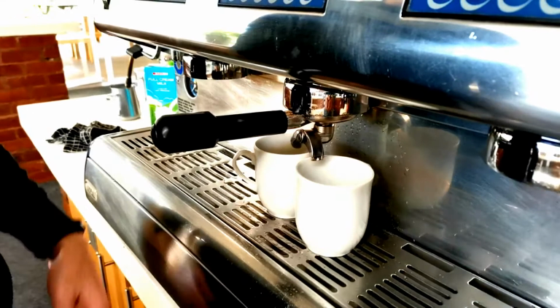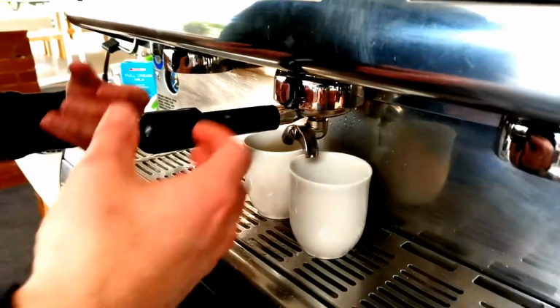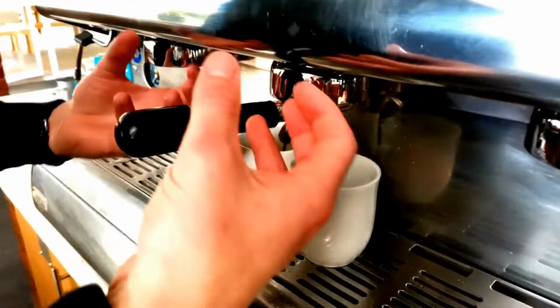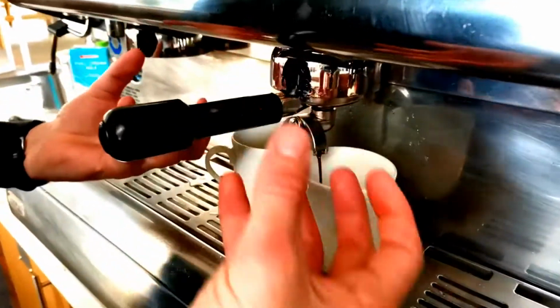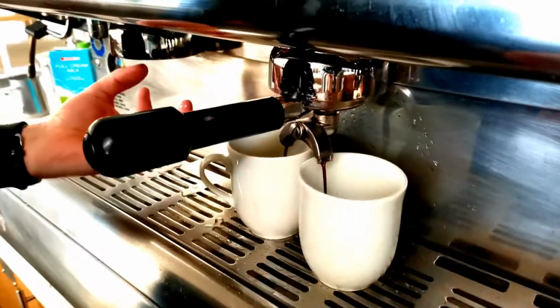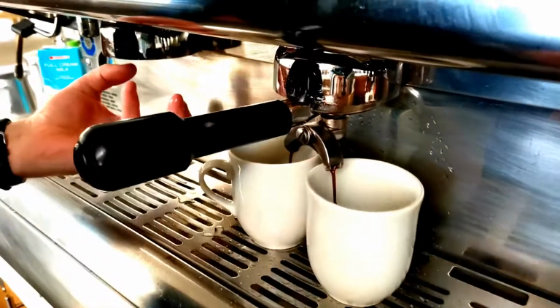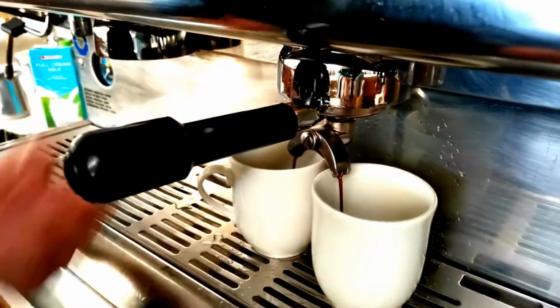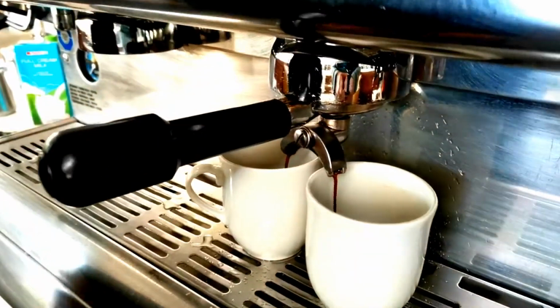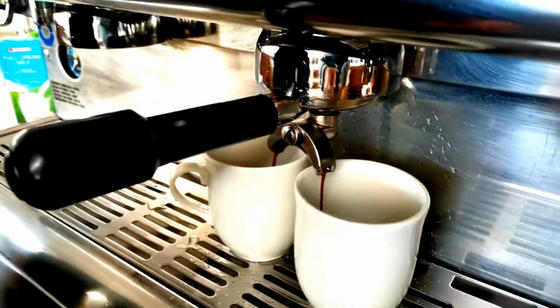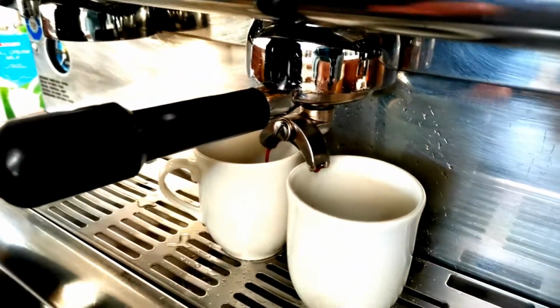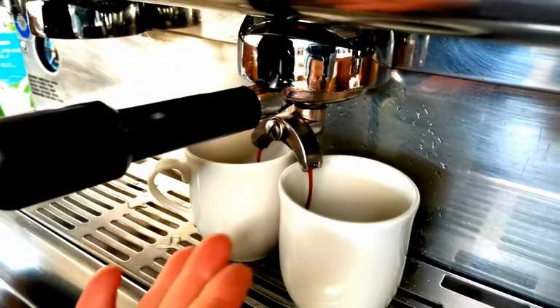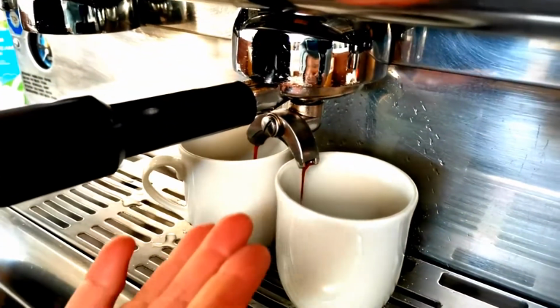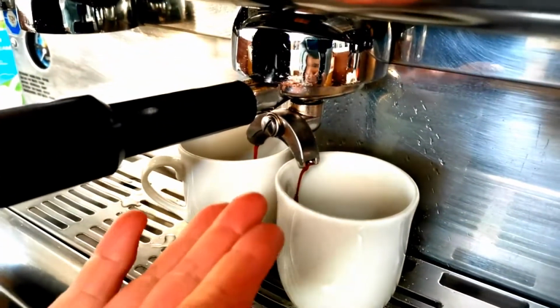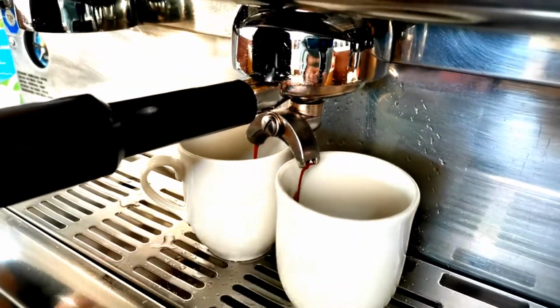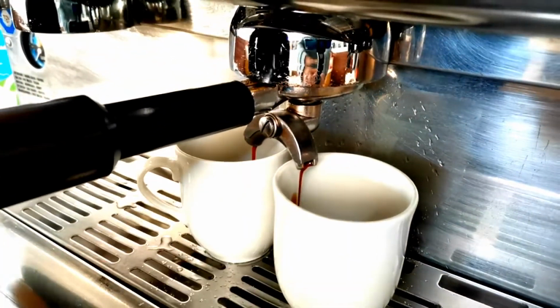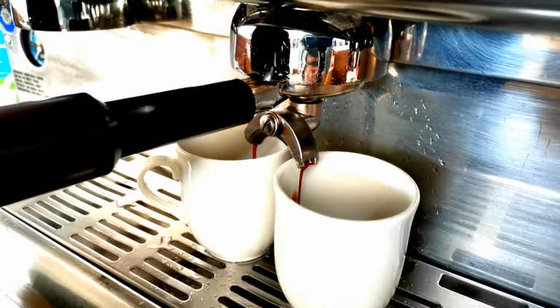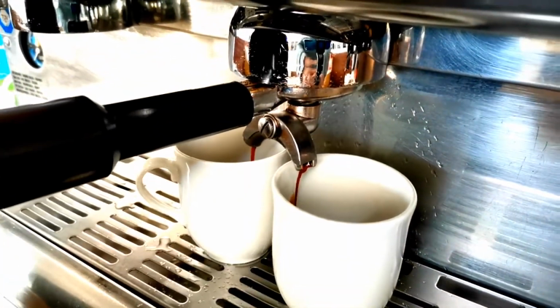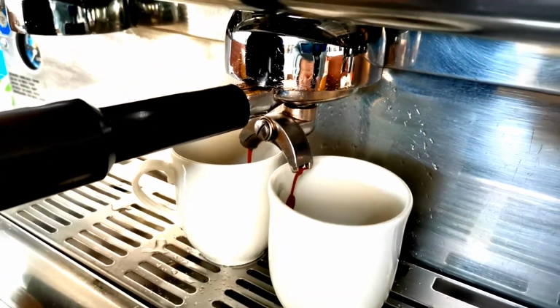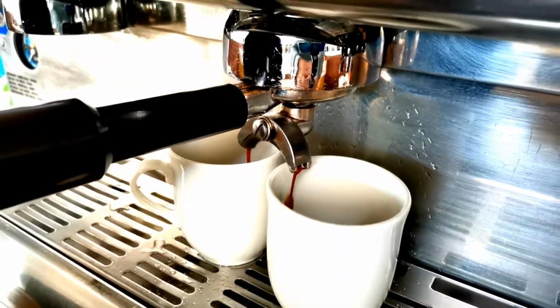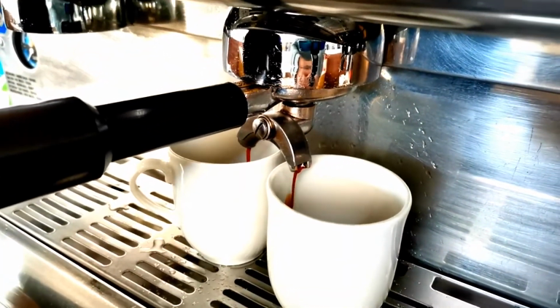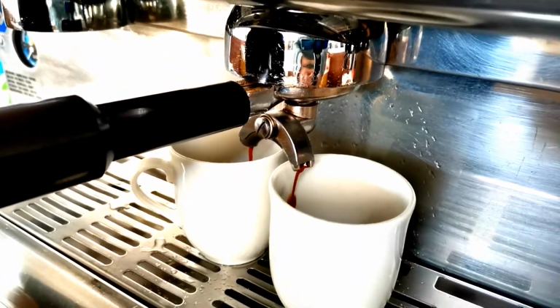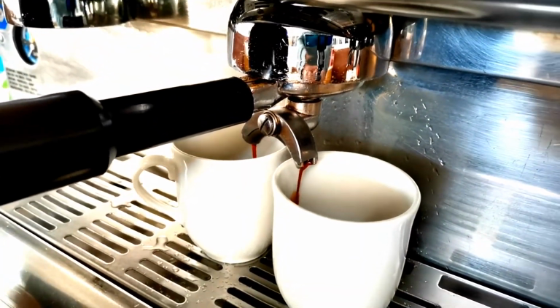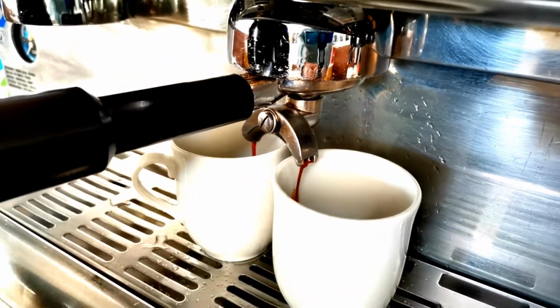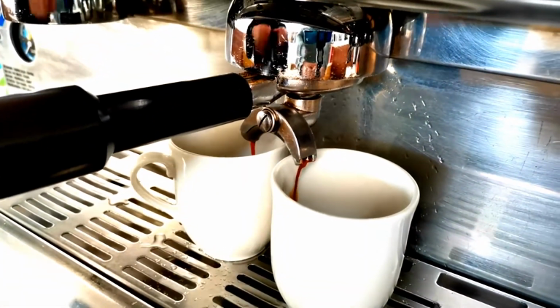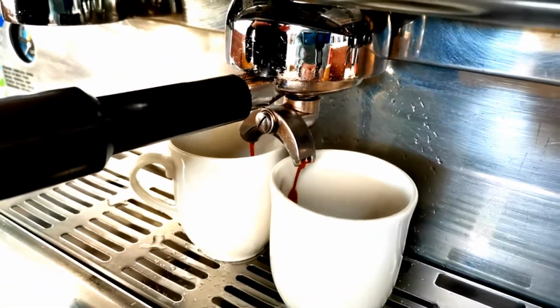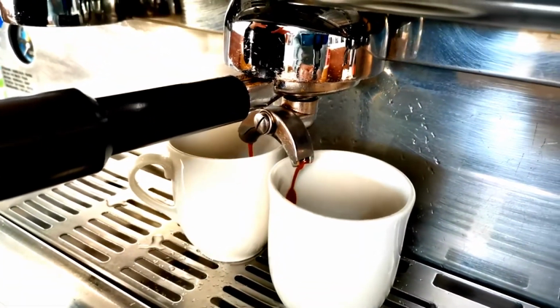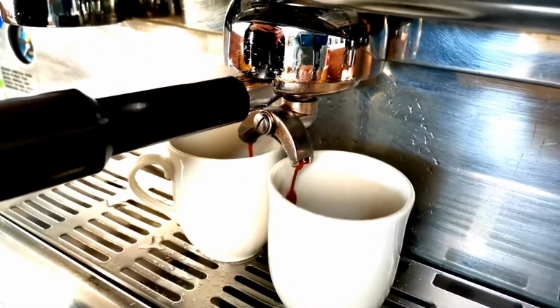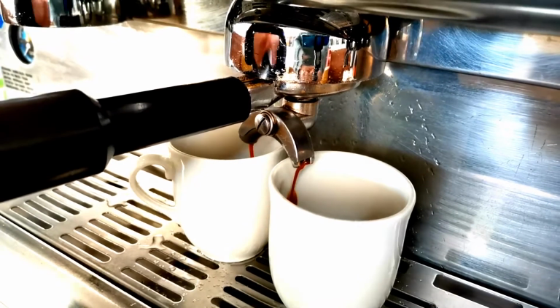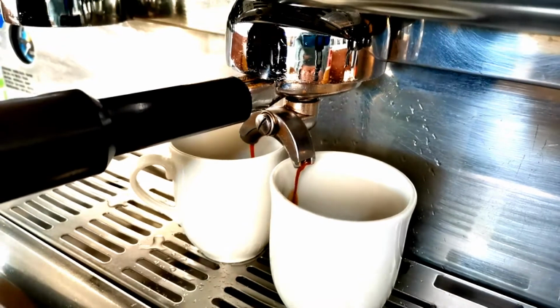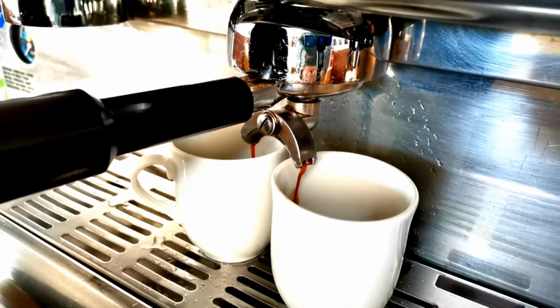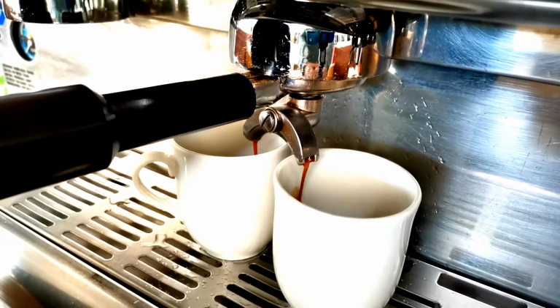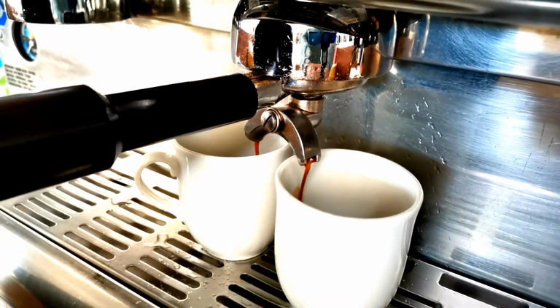Grab your two cups, click the button, and then let the coffee pour out. That's kind of what you're looking for — something that's not too fast or too slow.